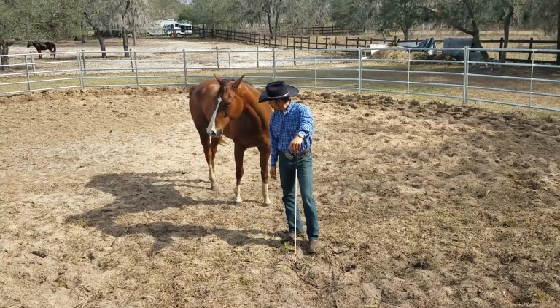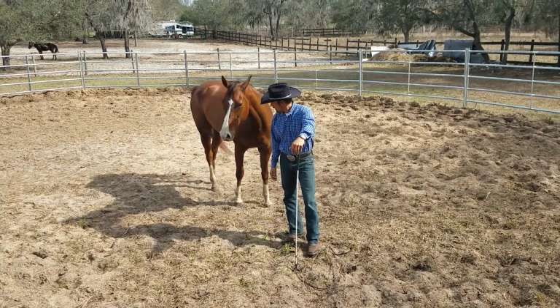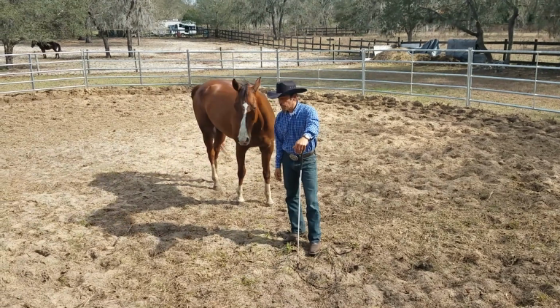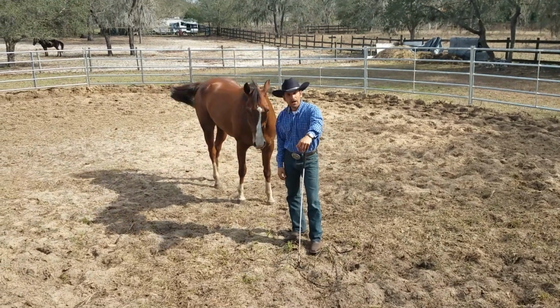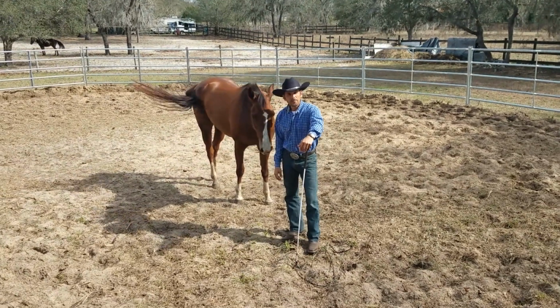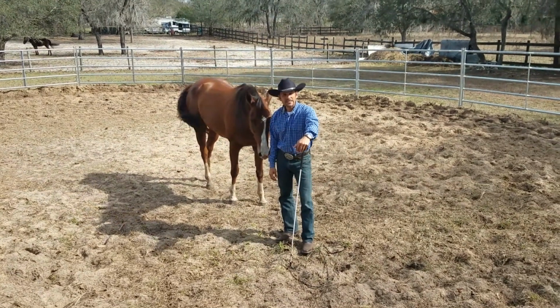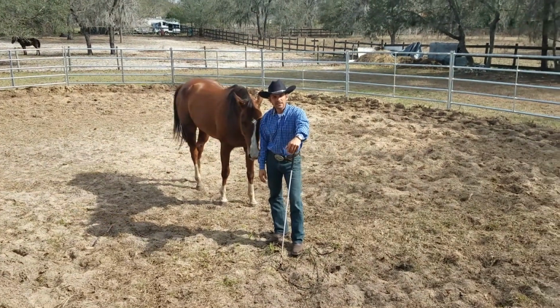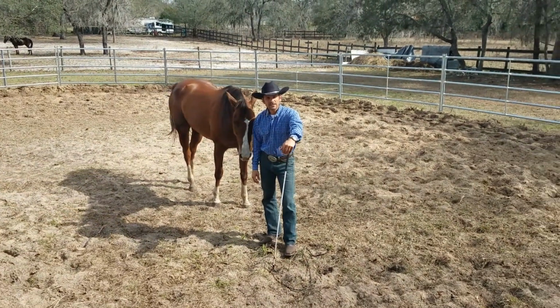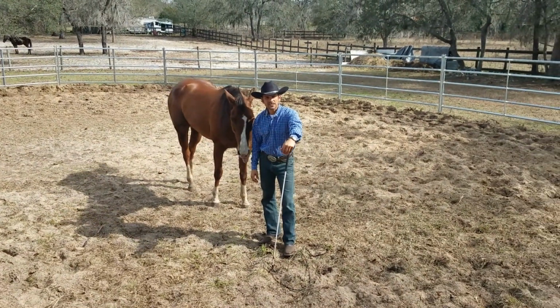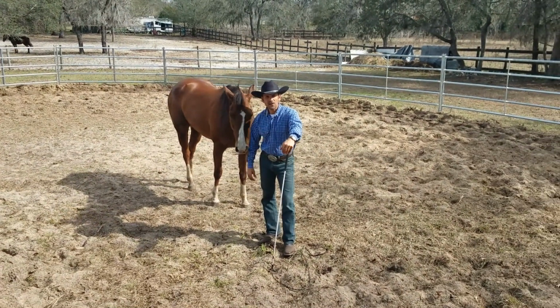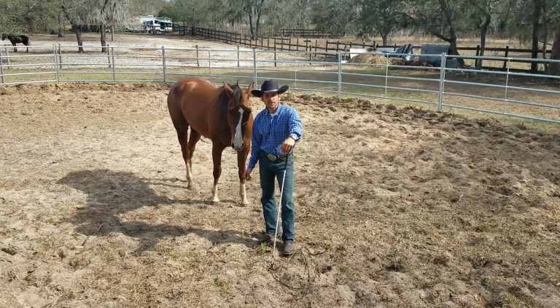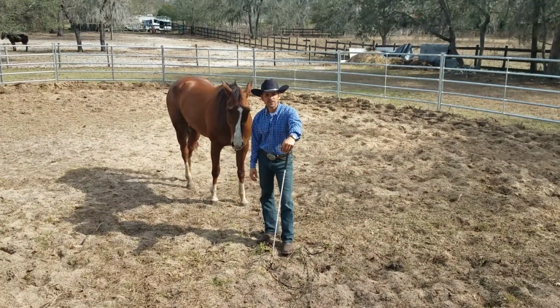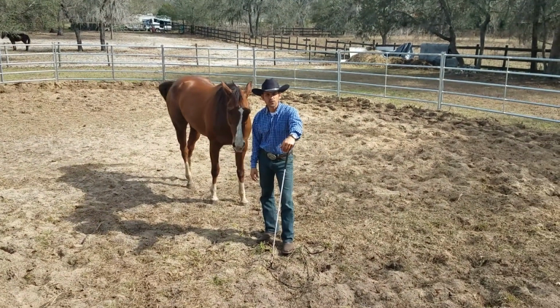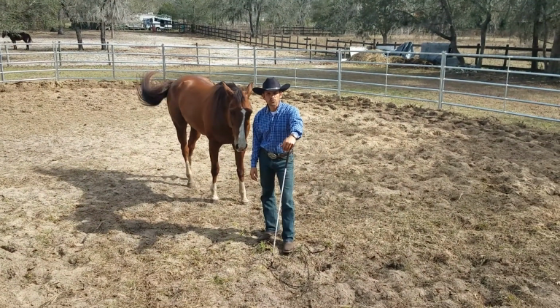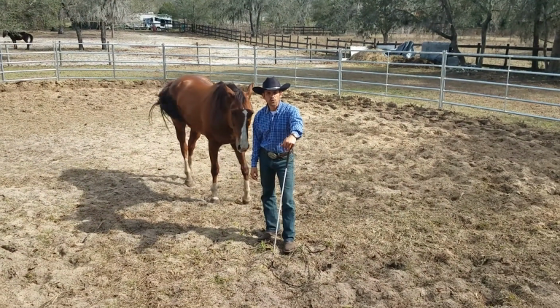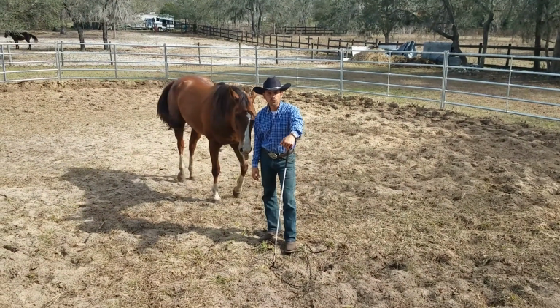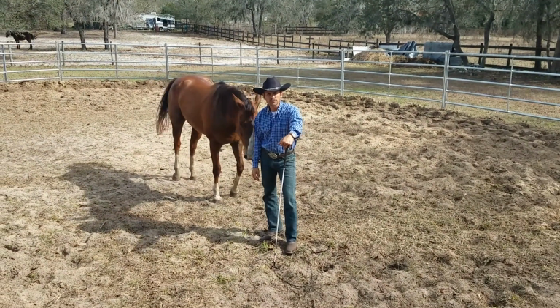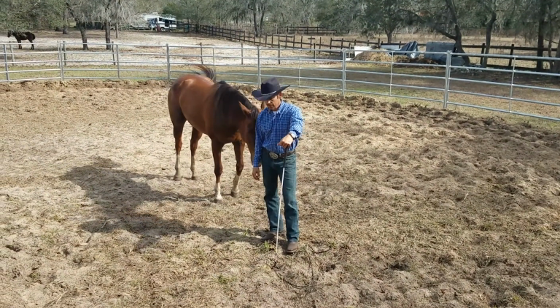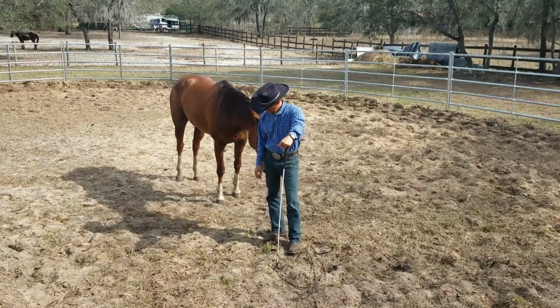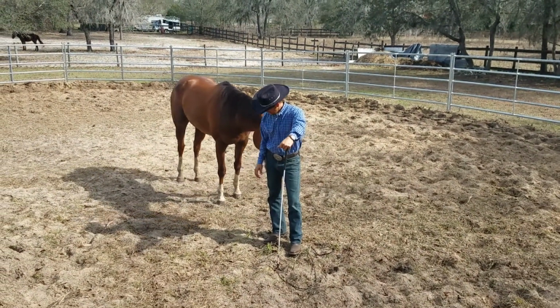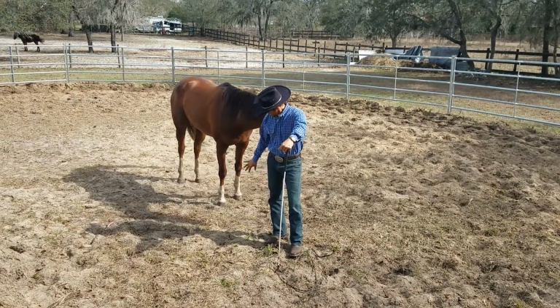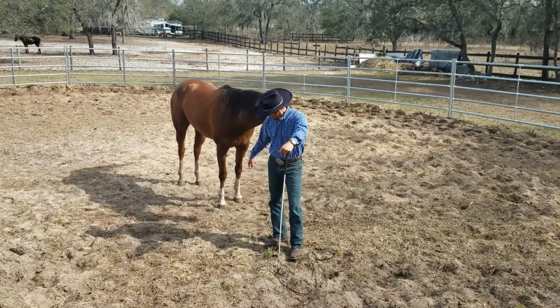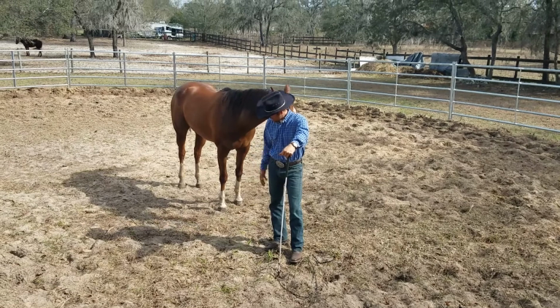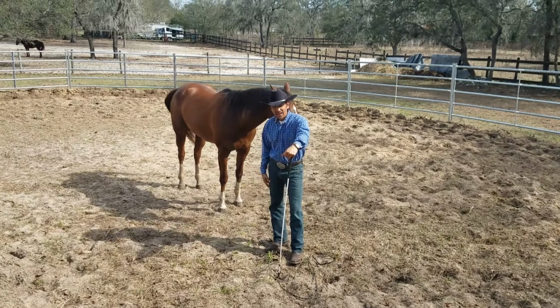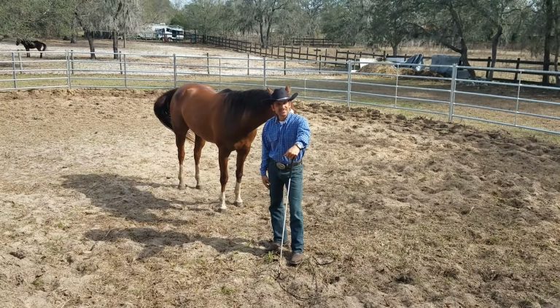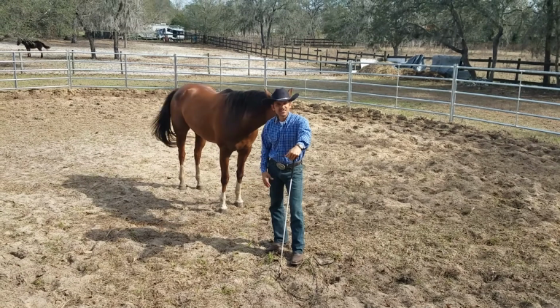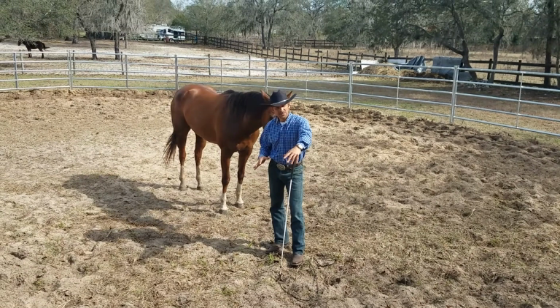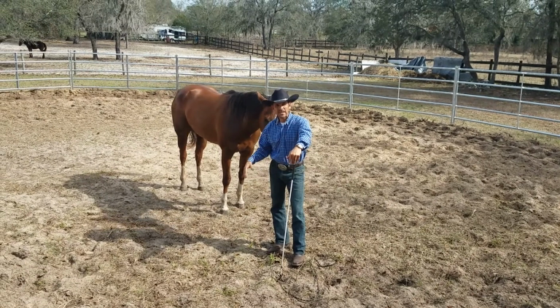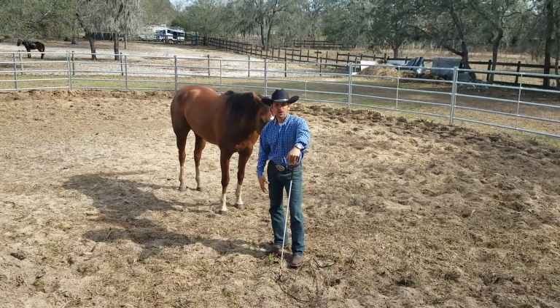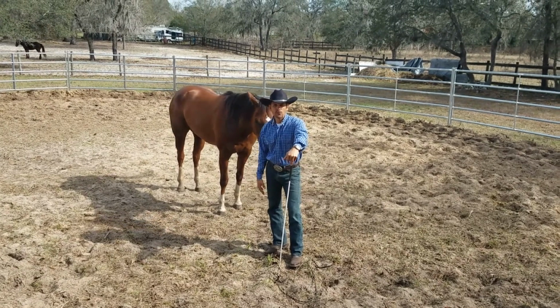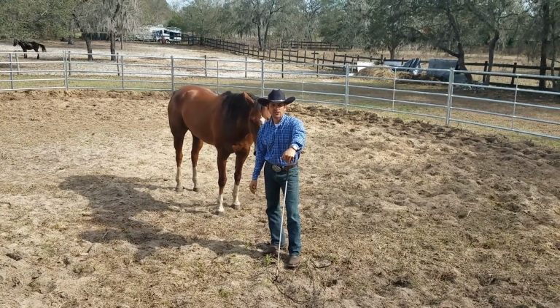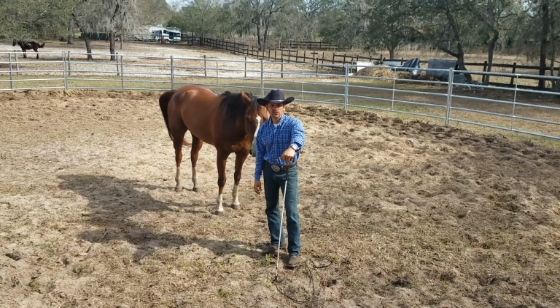We're here with Messi. This is a 15-year-old quarter horse, and this is the beginning of our relationship.